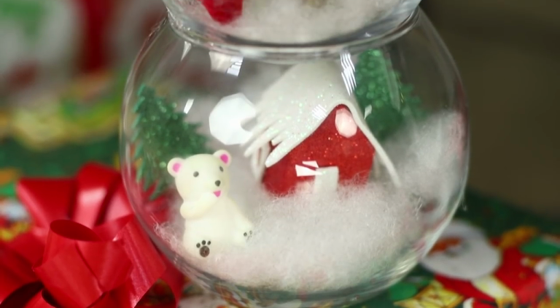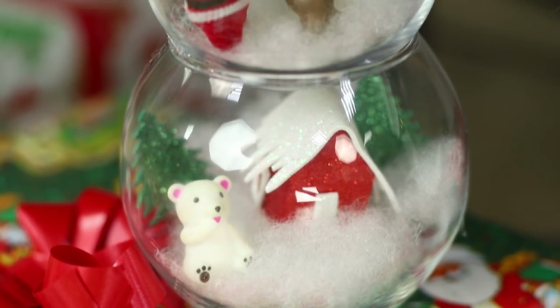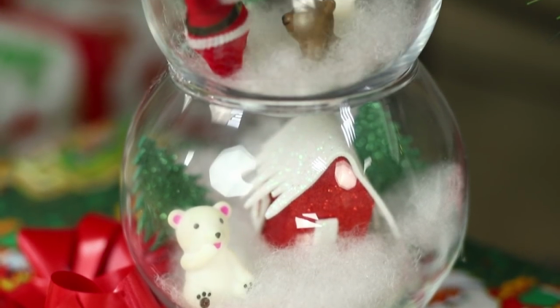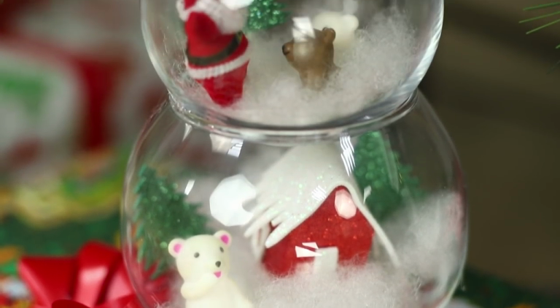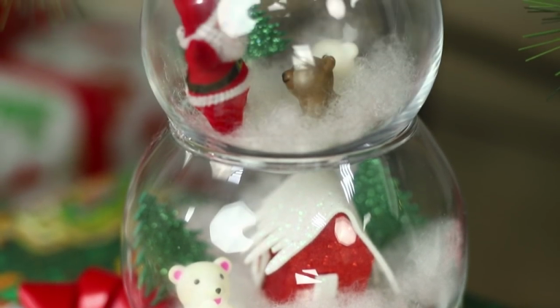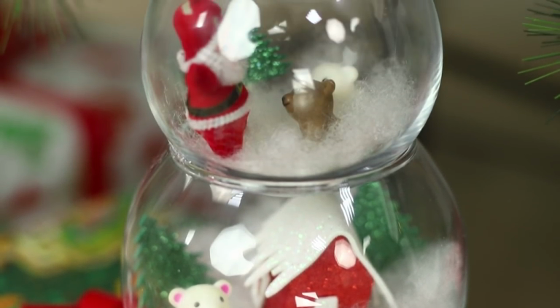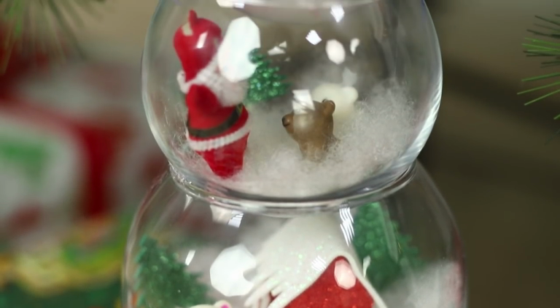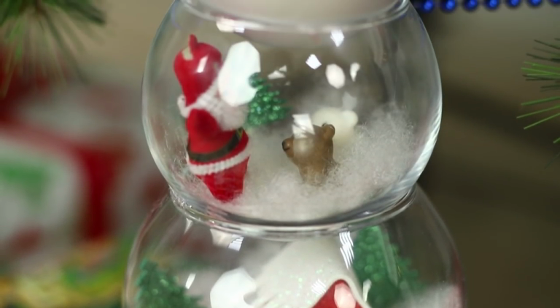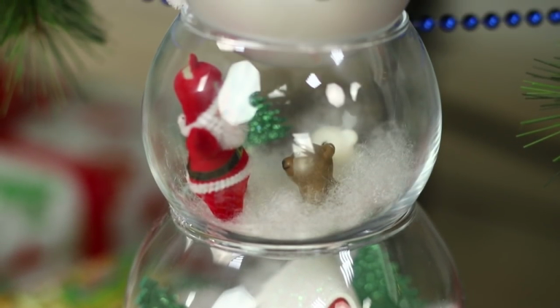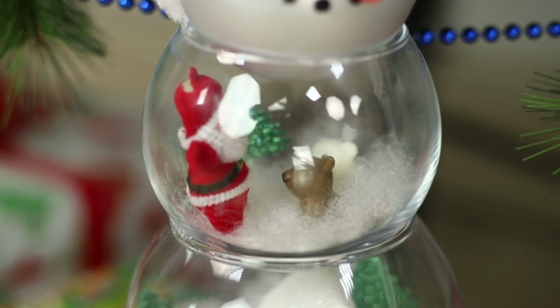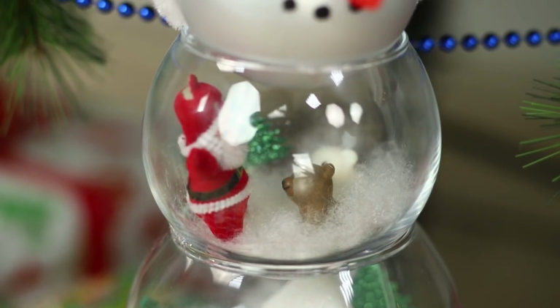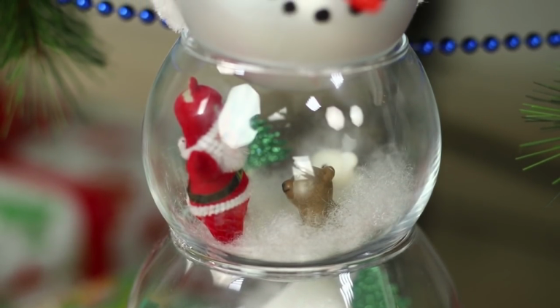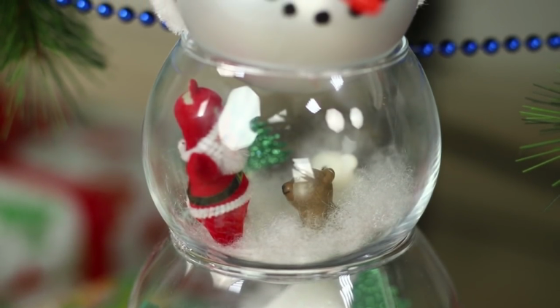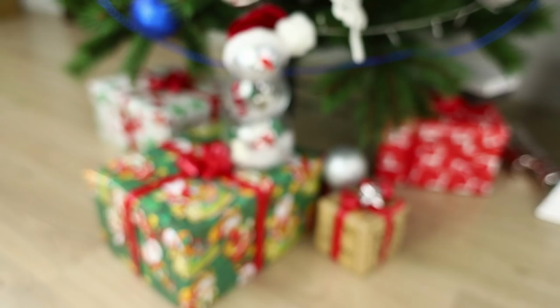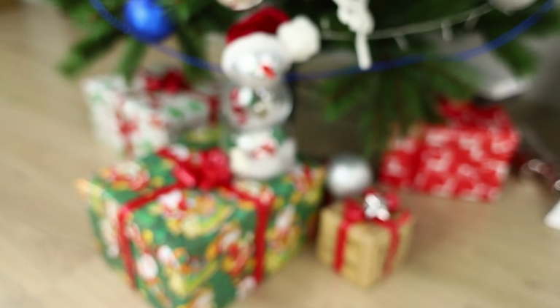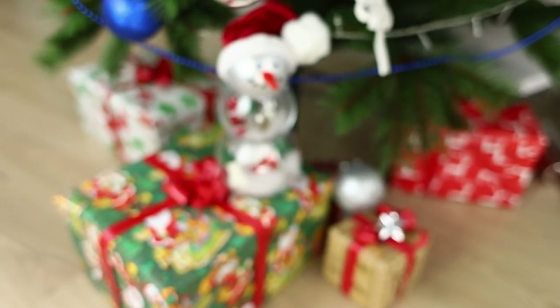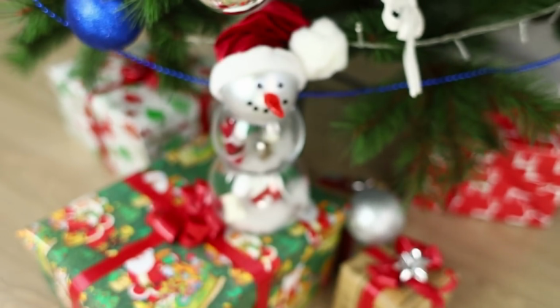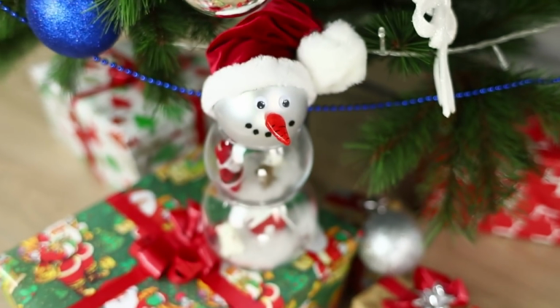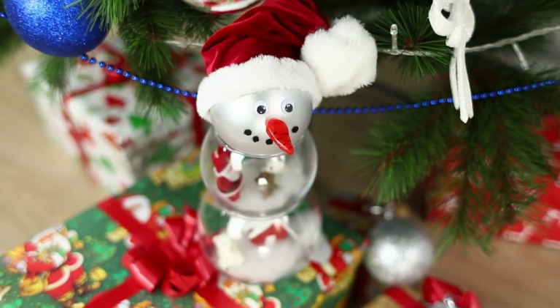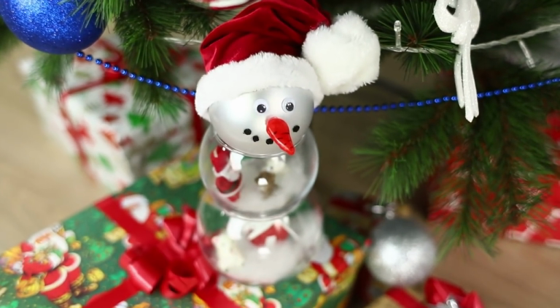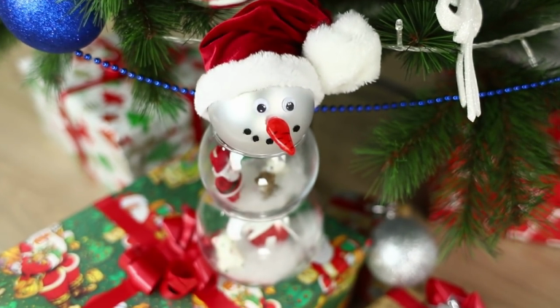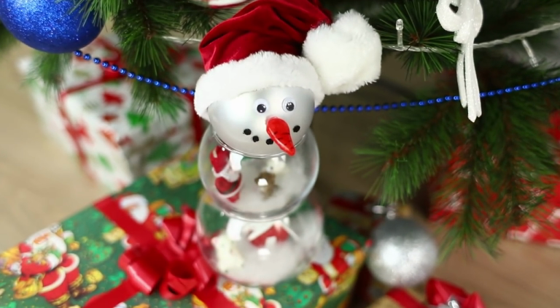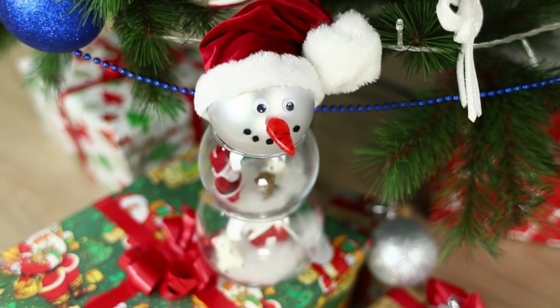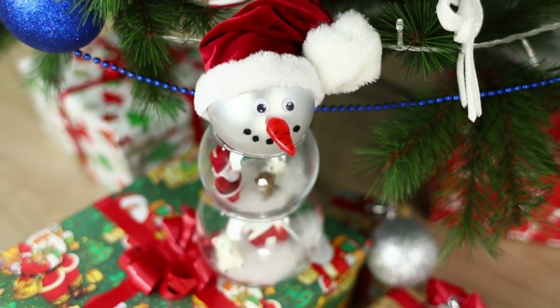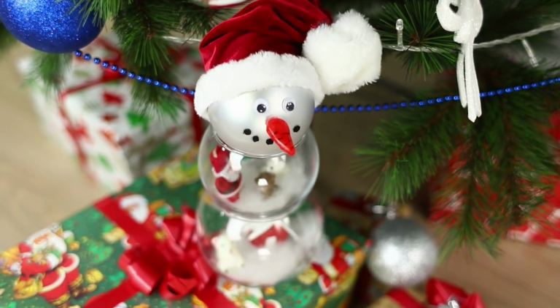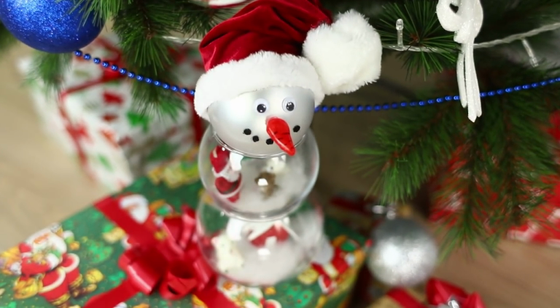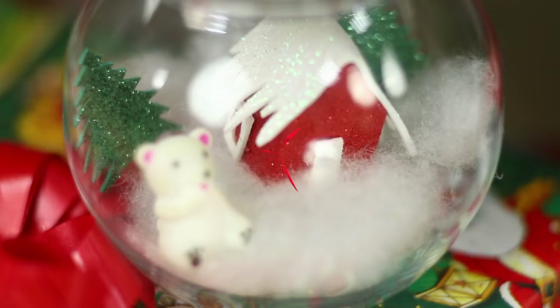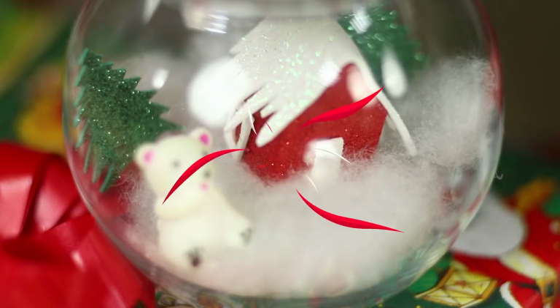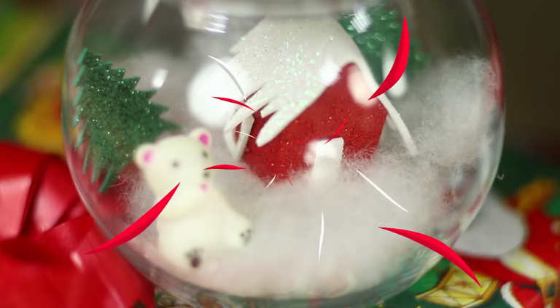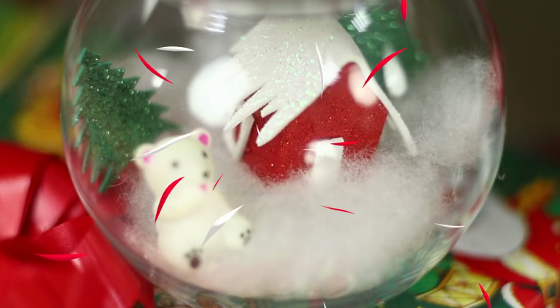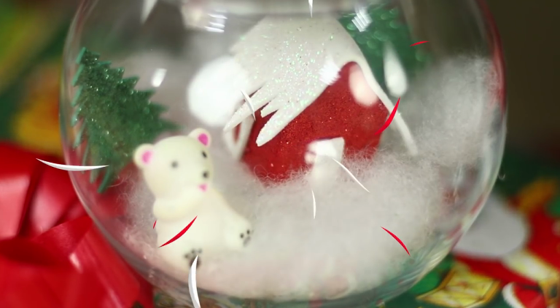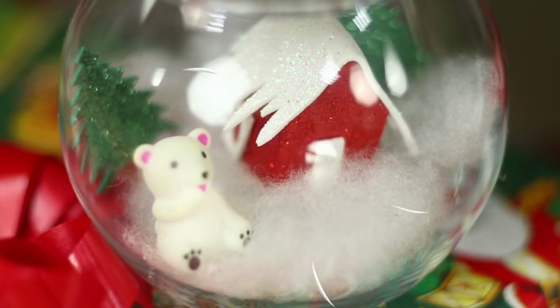A transparent snowman is ready to take his place of honor under the Christmas tree. Look how rich his inner world is — polar bears, snow, and even a gingerbread house!